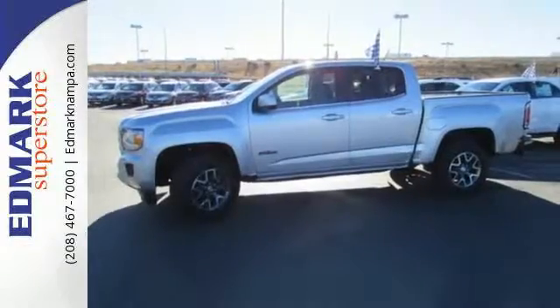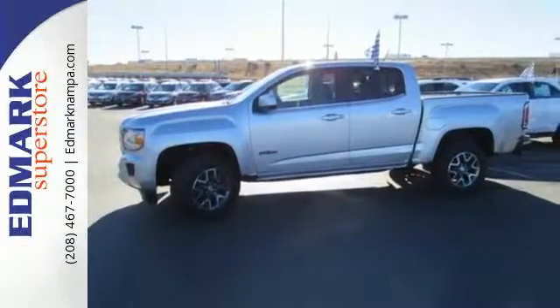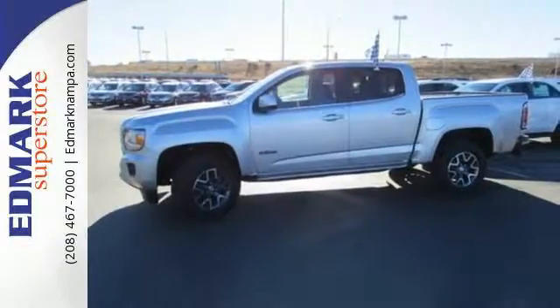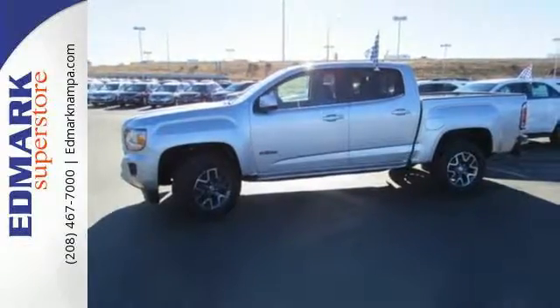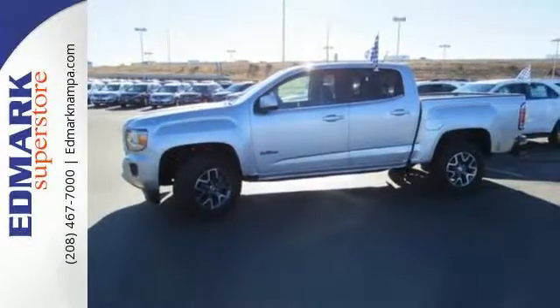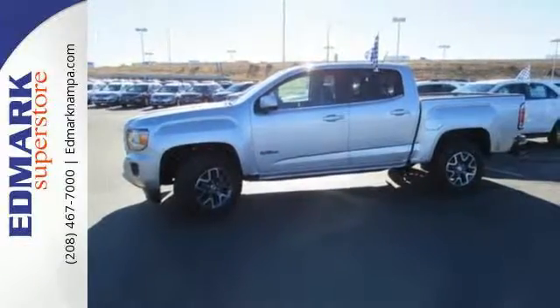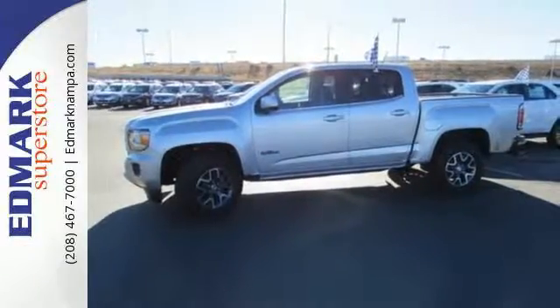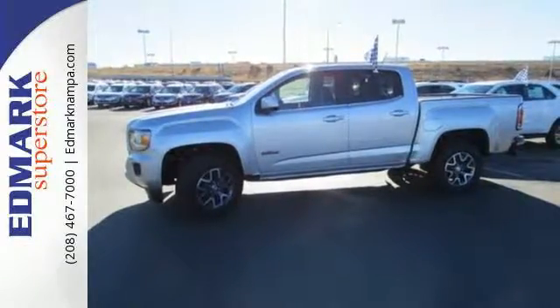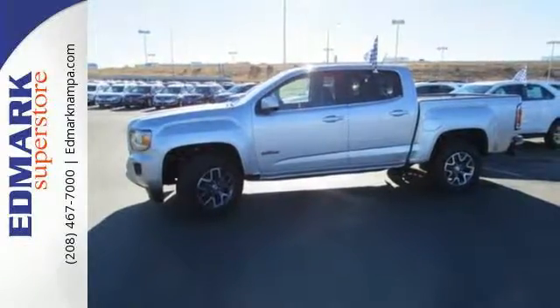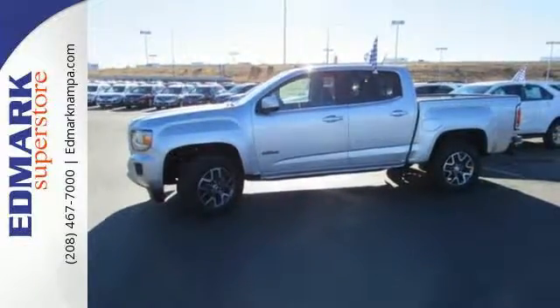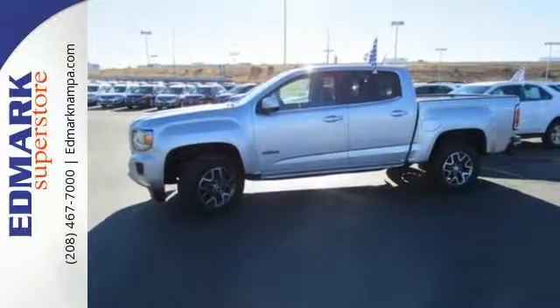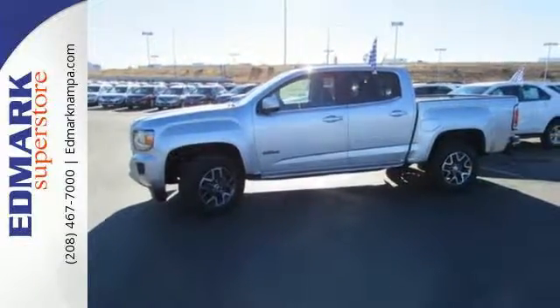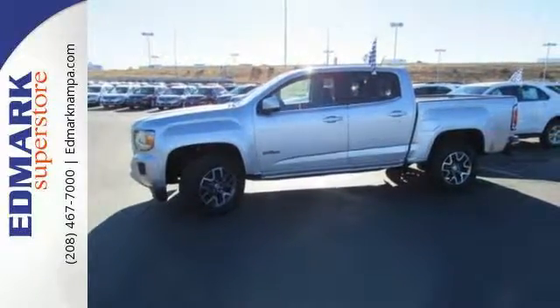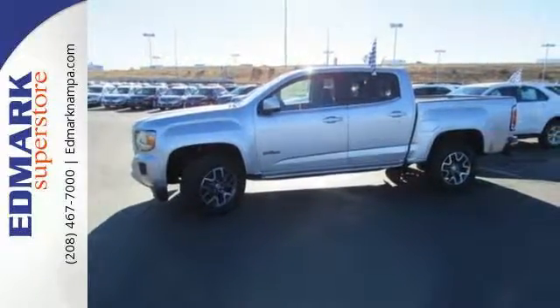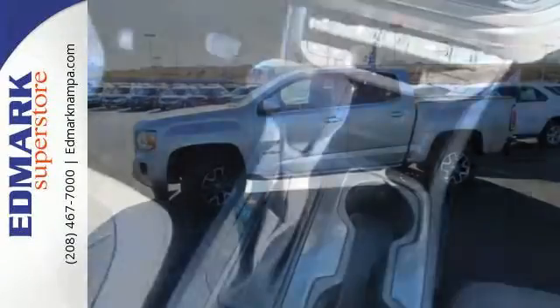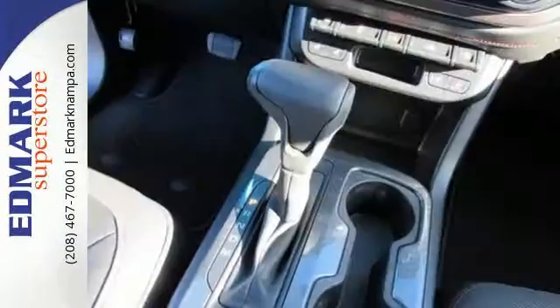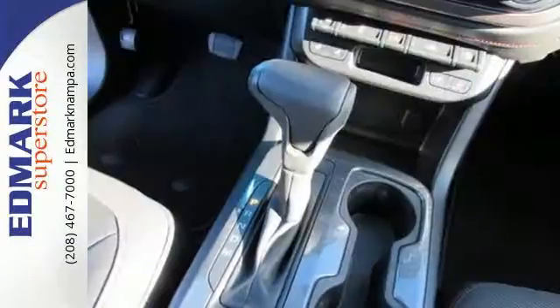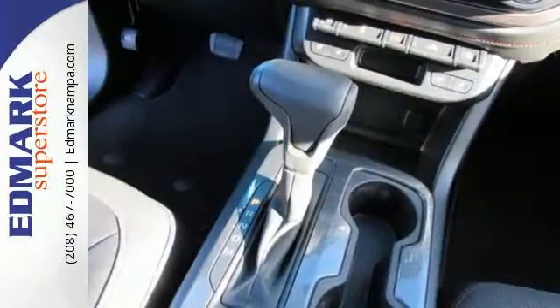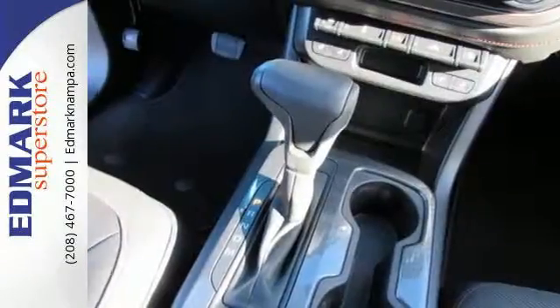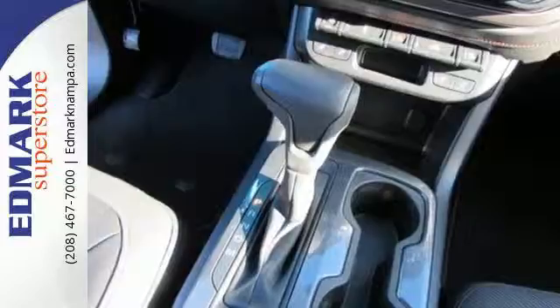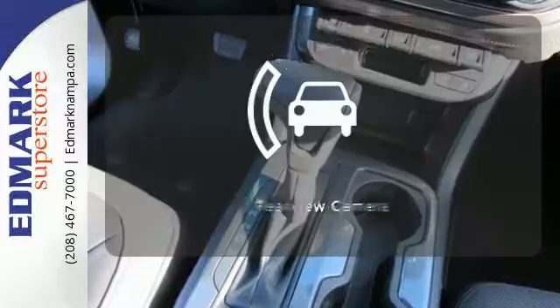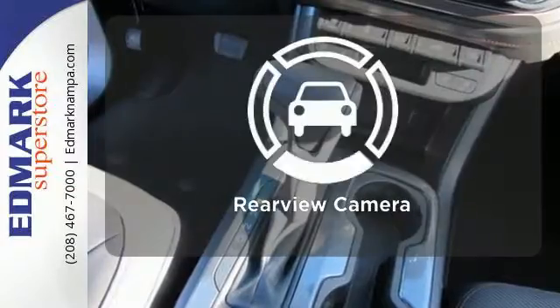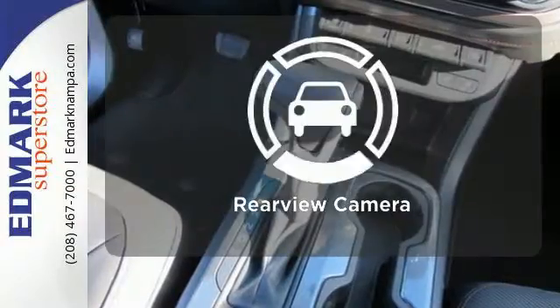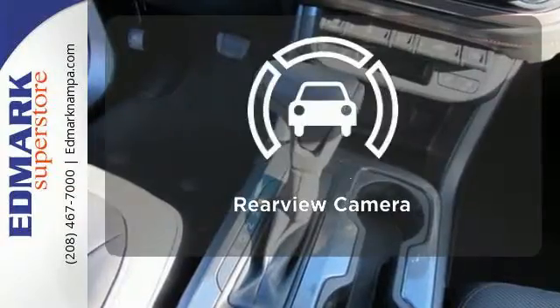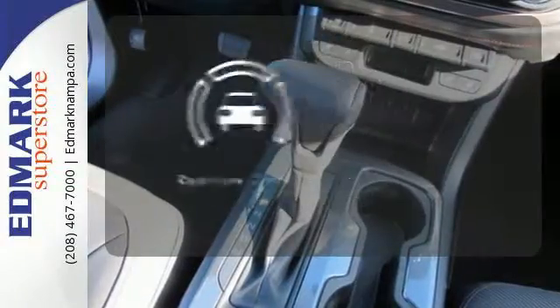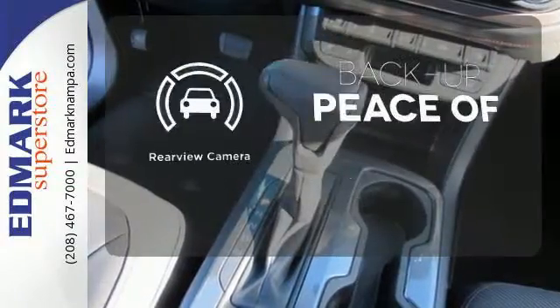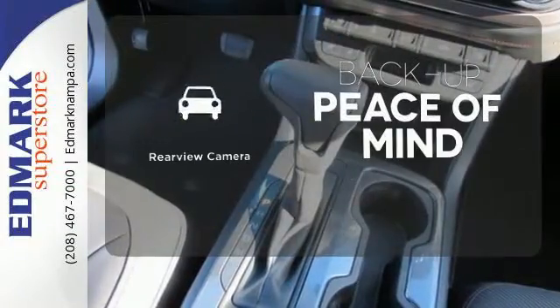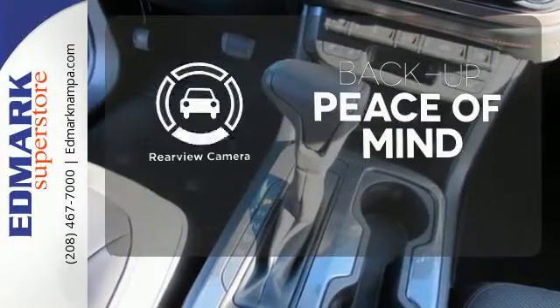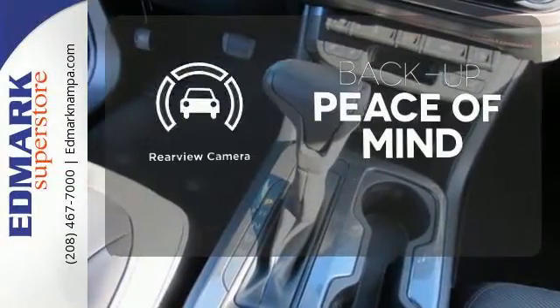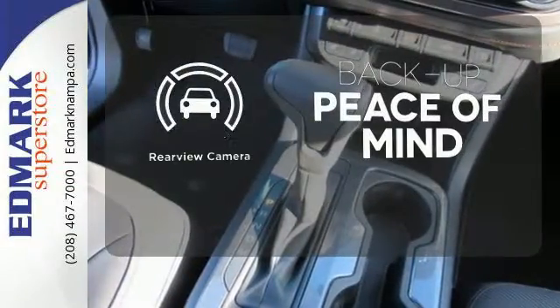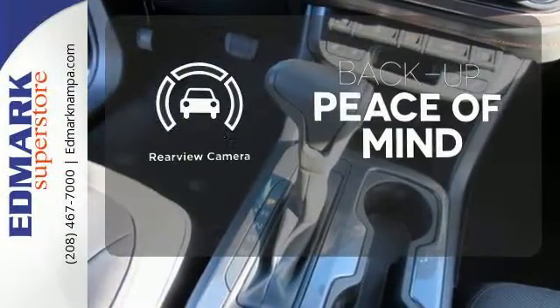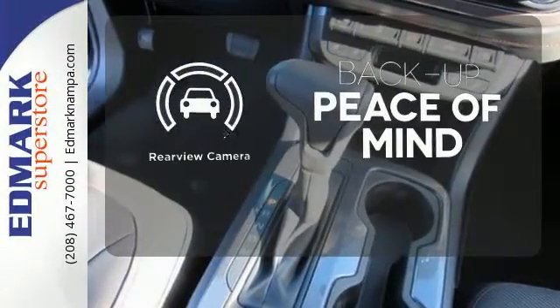Getting in and out of the cargo area is a breeze, thanks to a corner-step bumper. Hindsight is 20-20 with the backup camera.